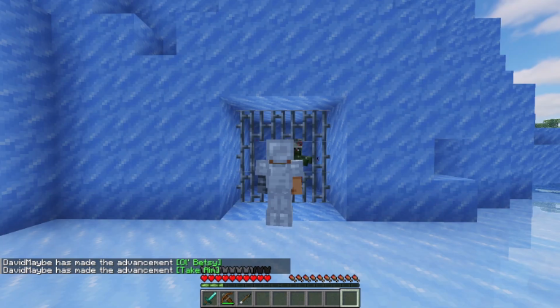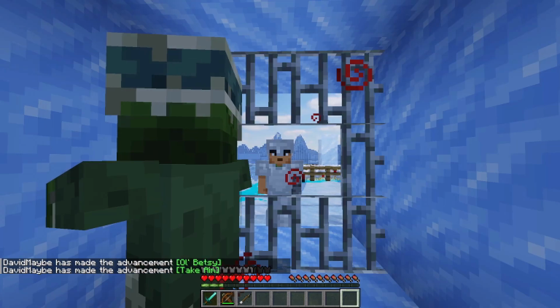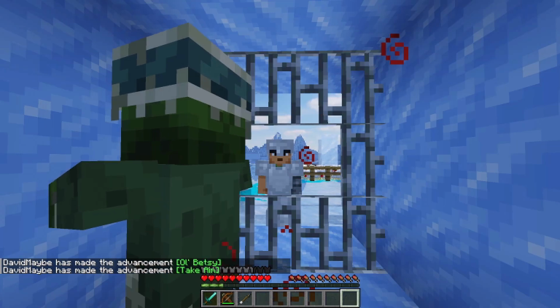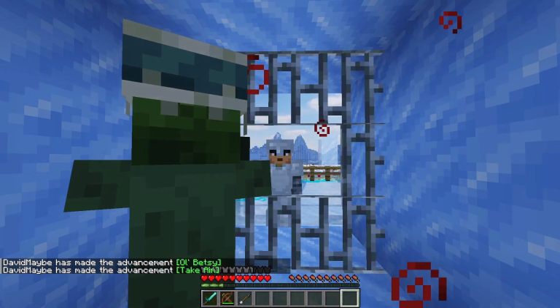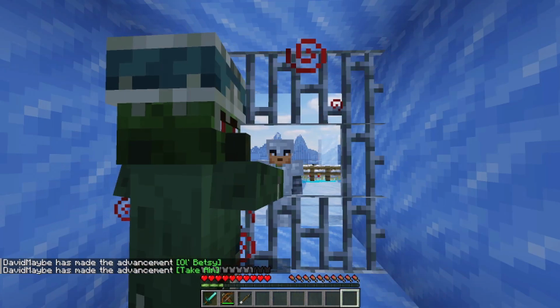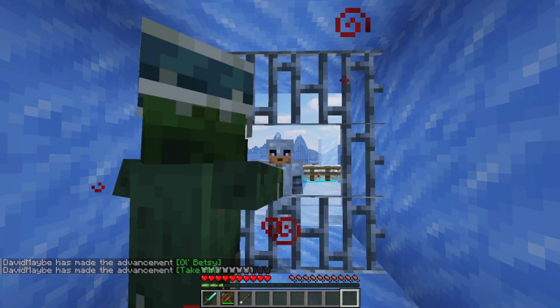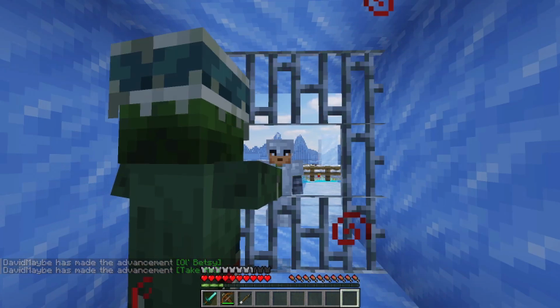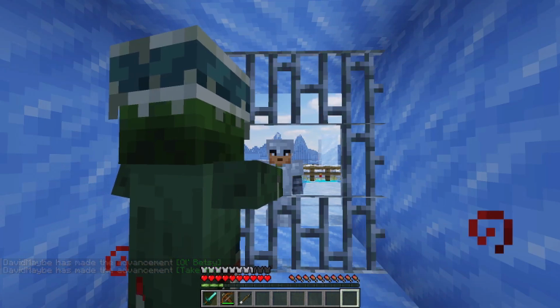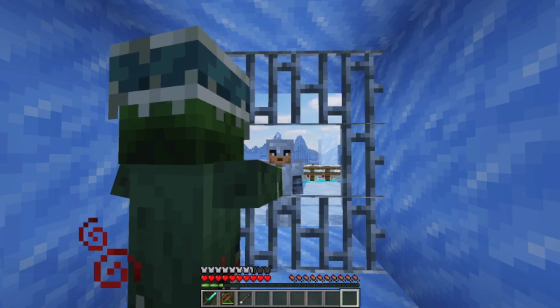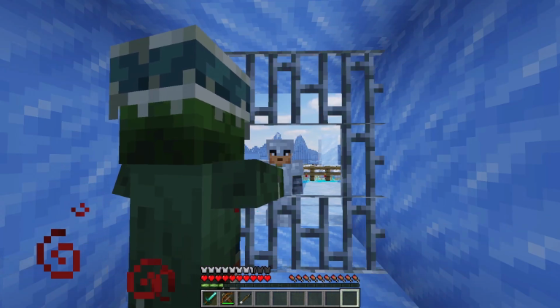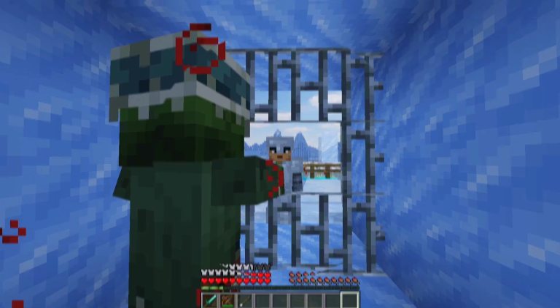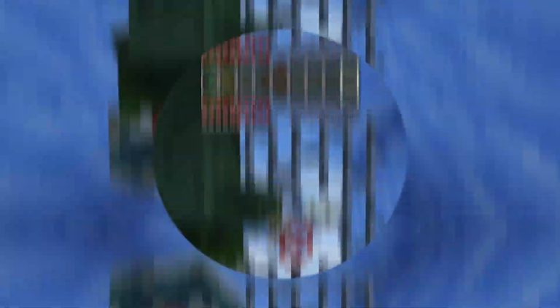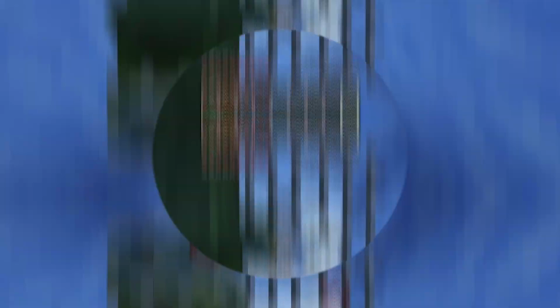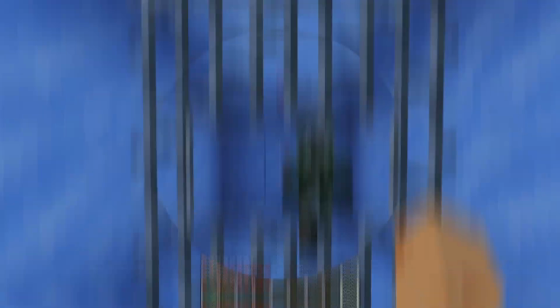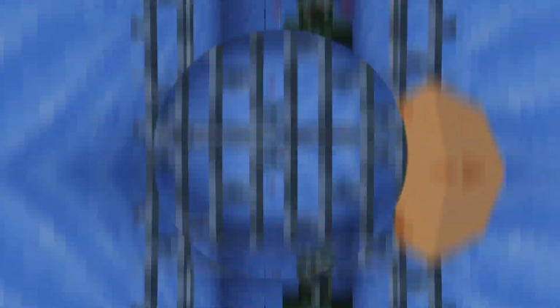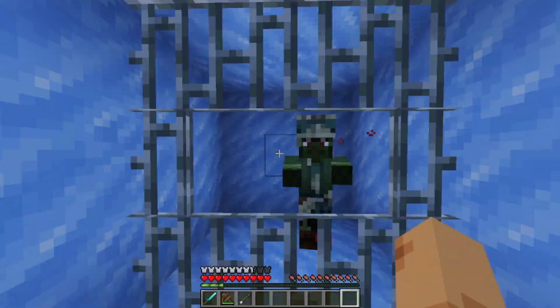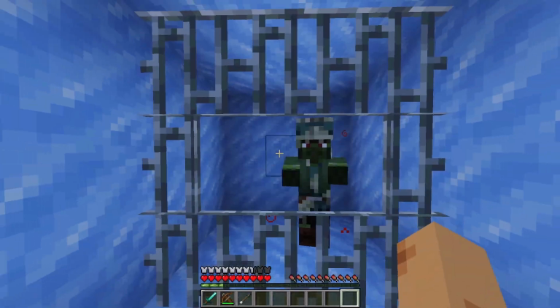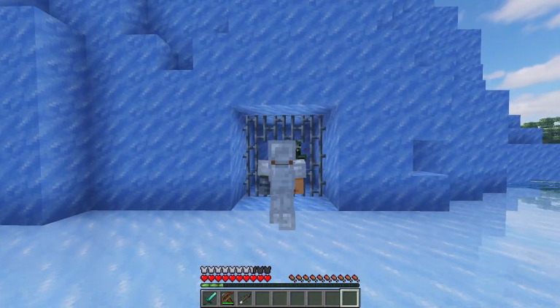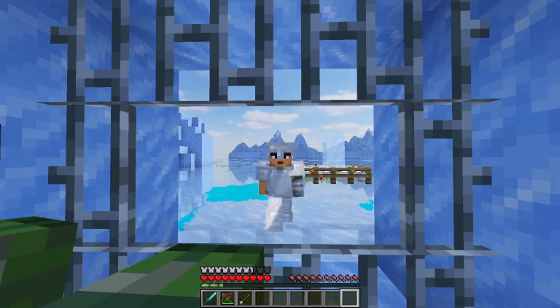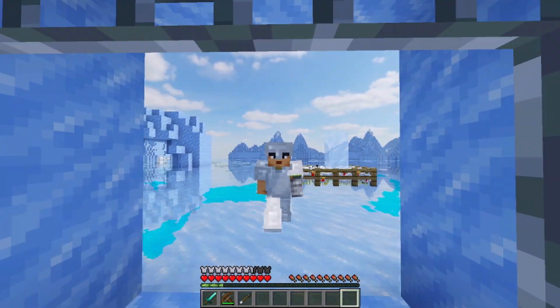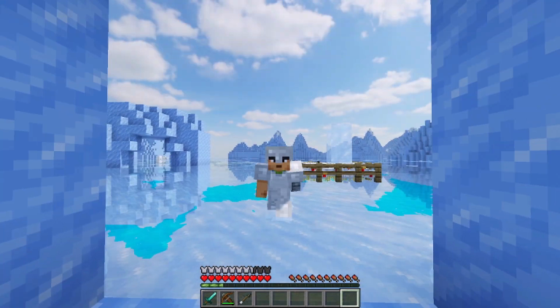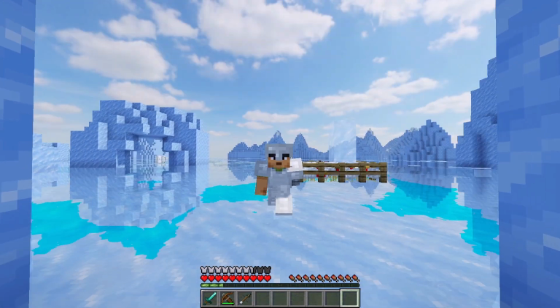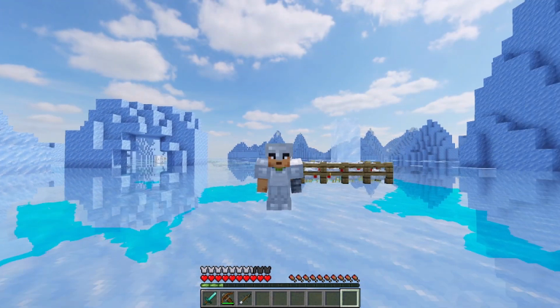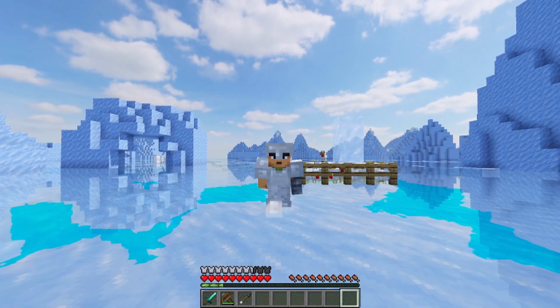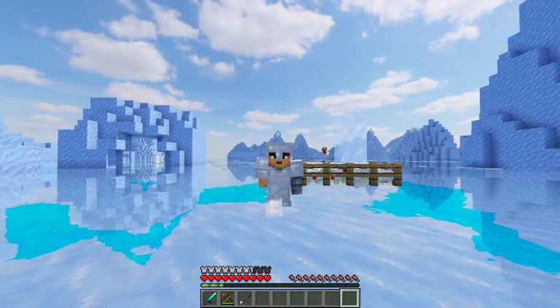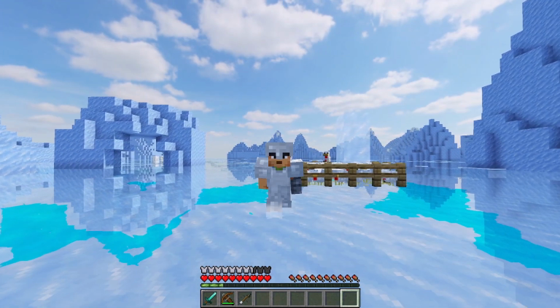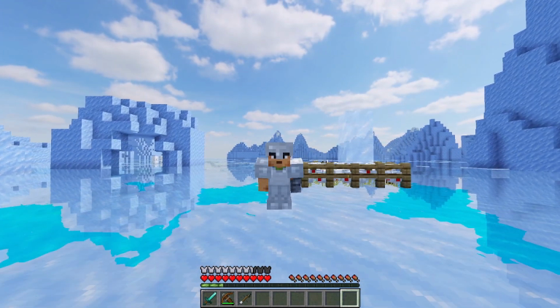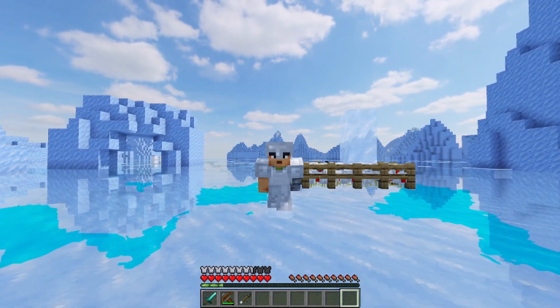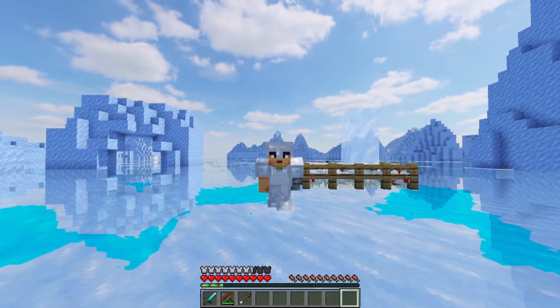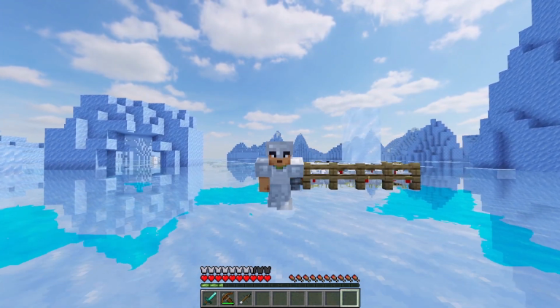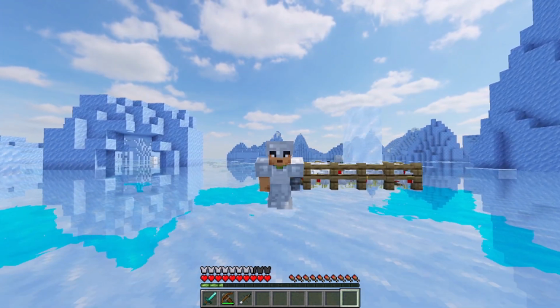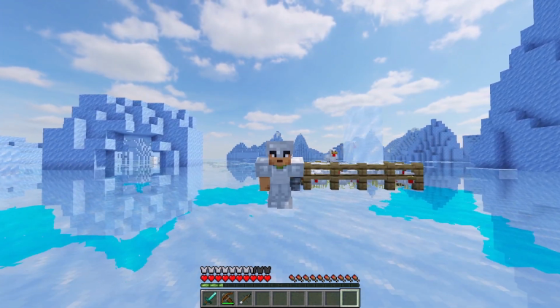He didn't die! Let's give him the apple and that's it. Now we have to wait, and we have a villager in just seconds. That's cool! Let's jump straight into the tutorial and I'll show you exactly how to make this arrow.